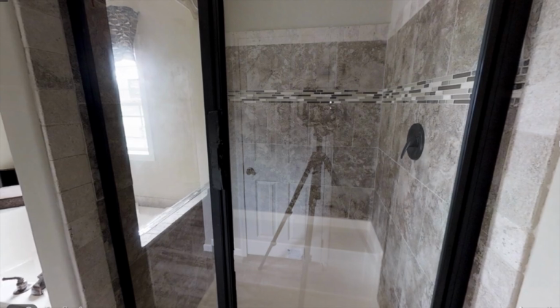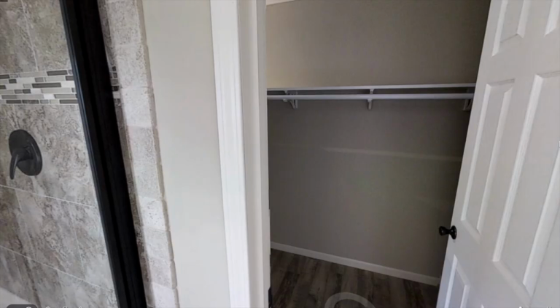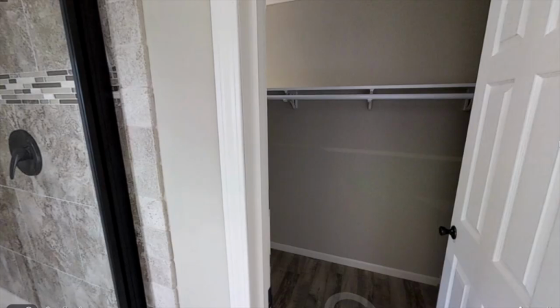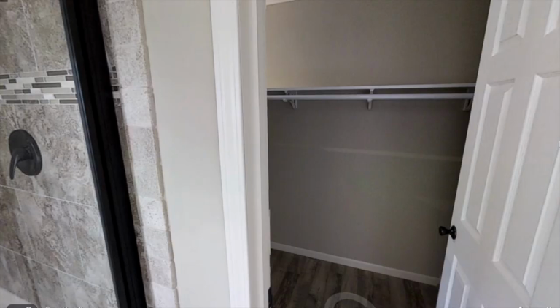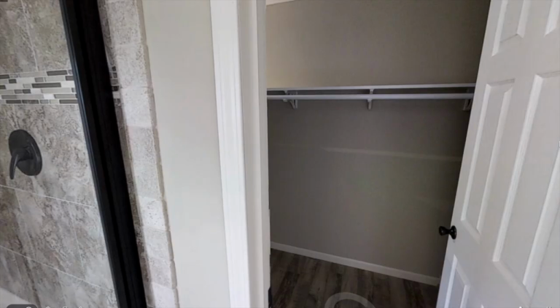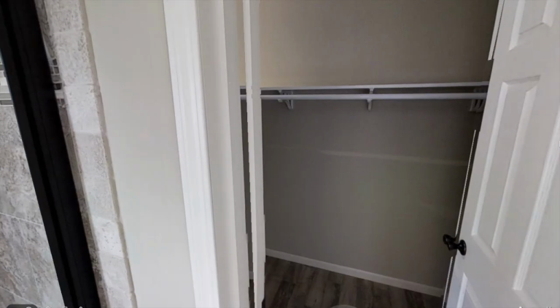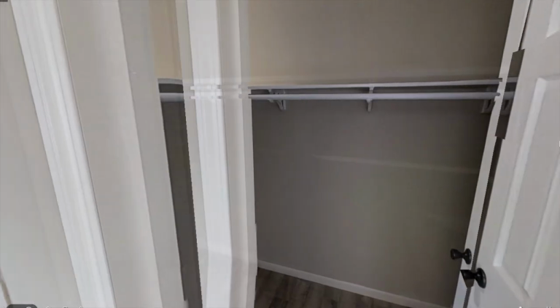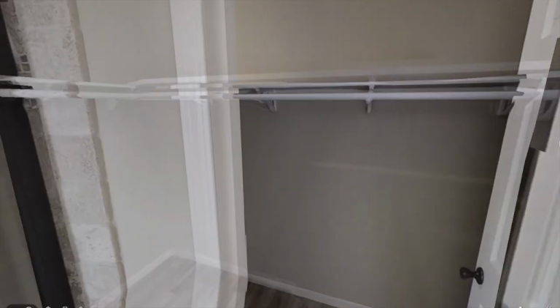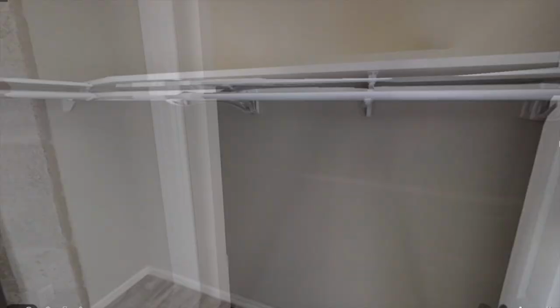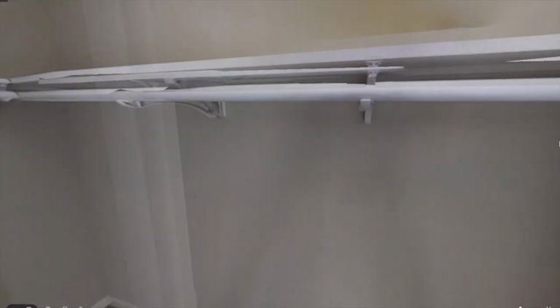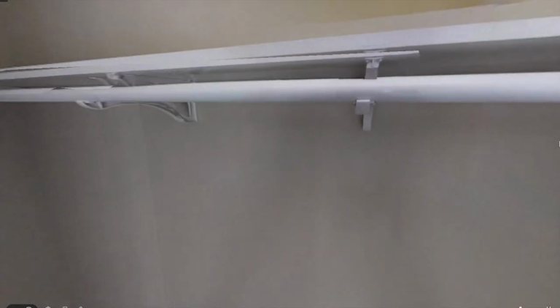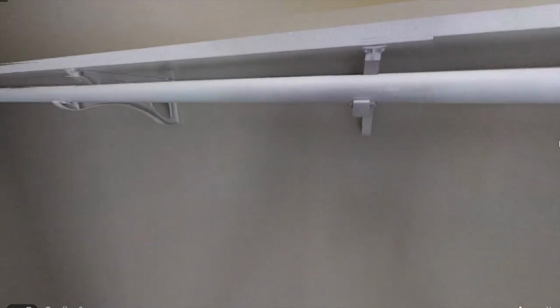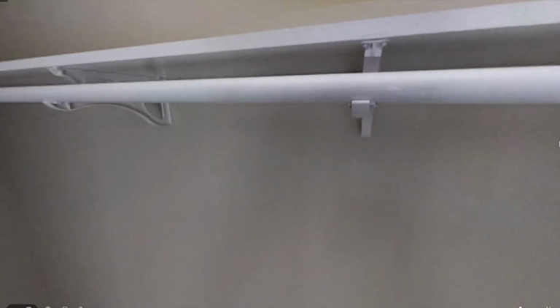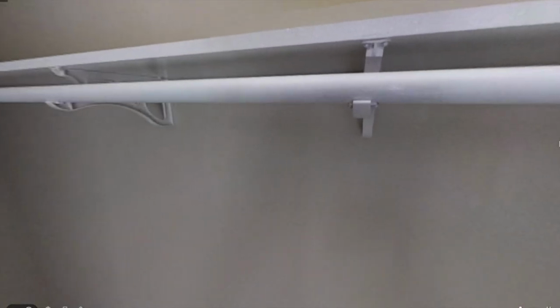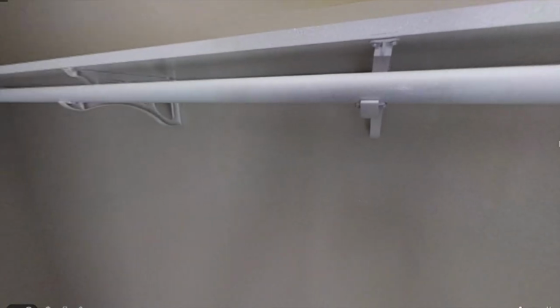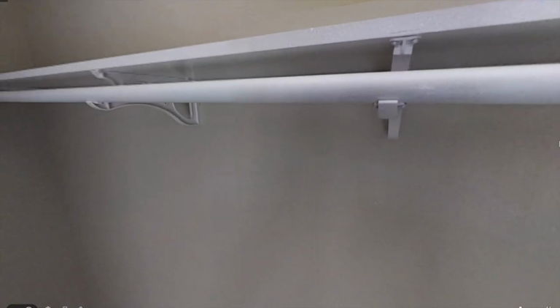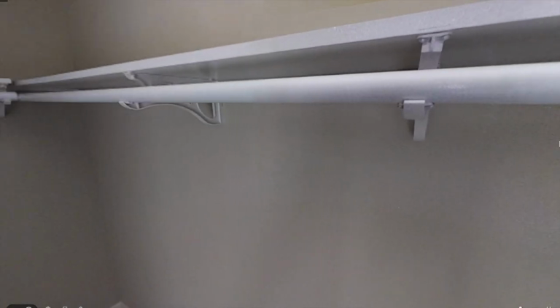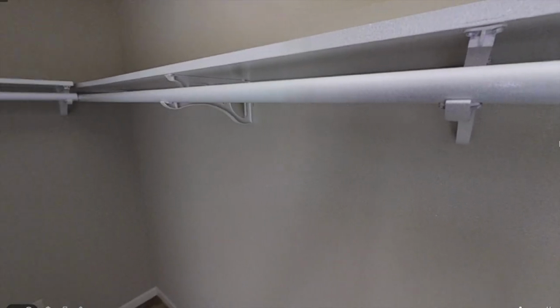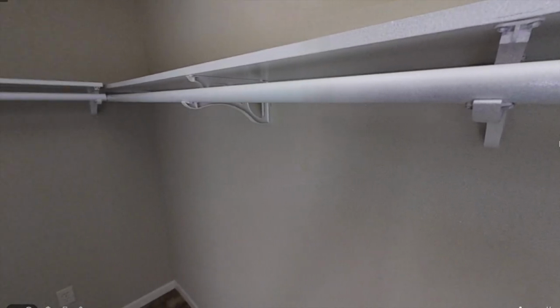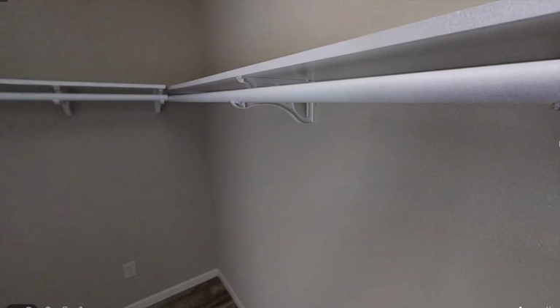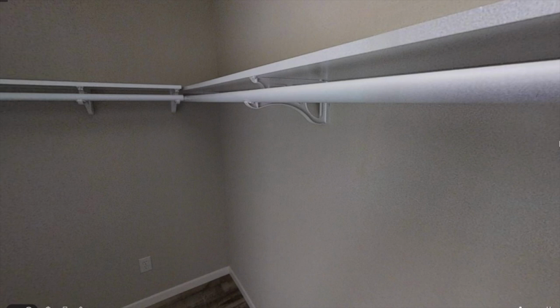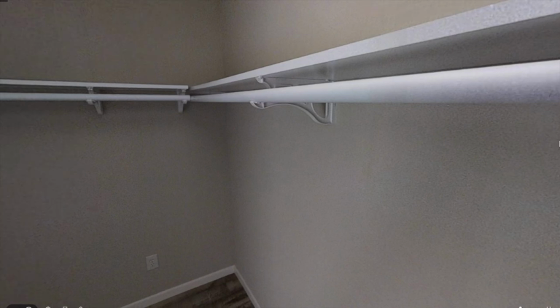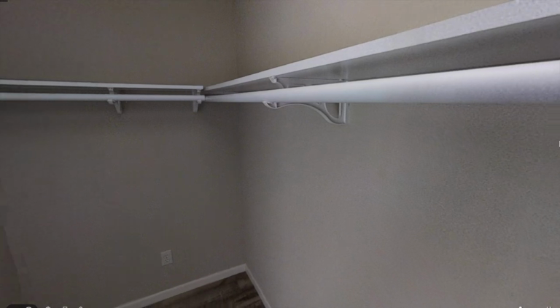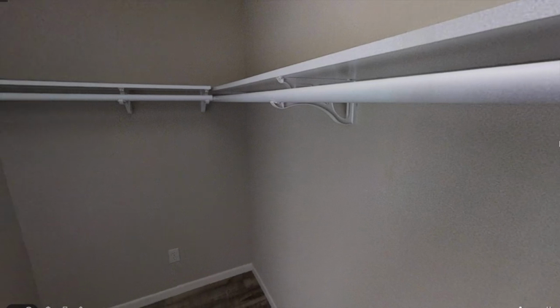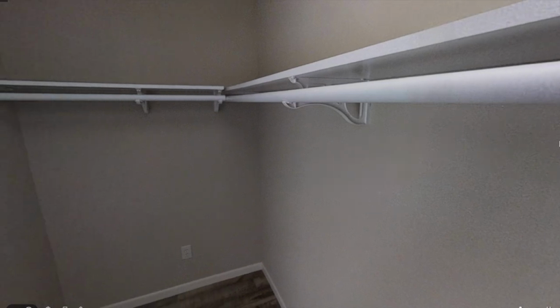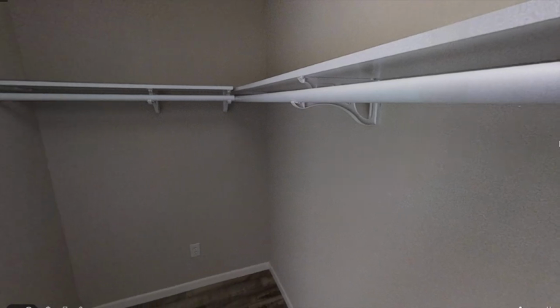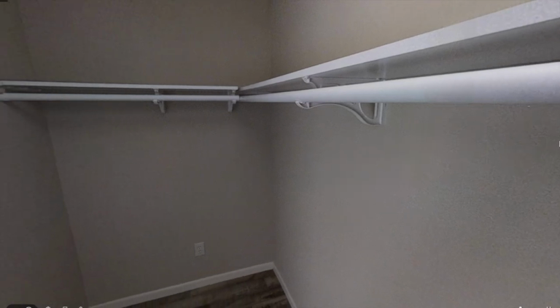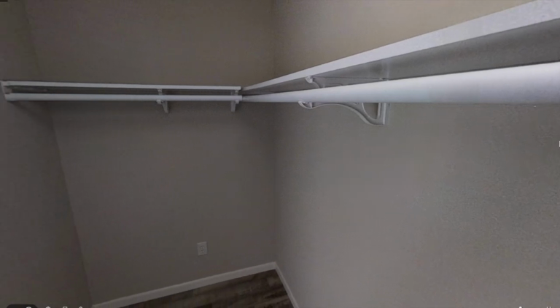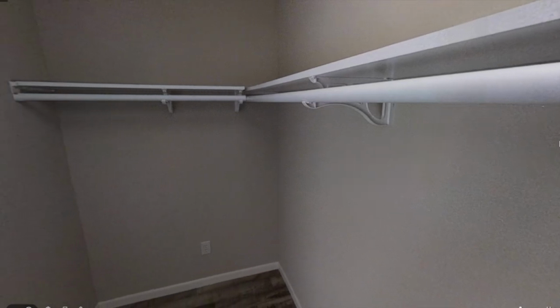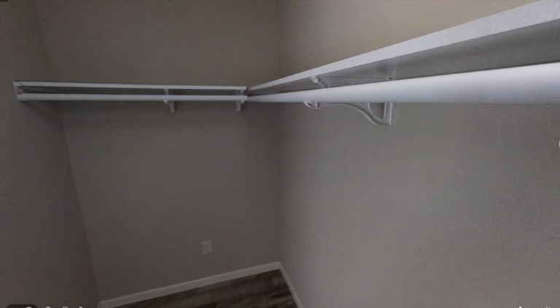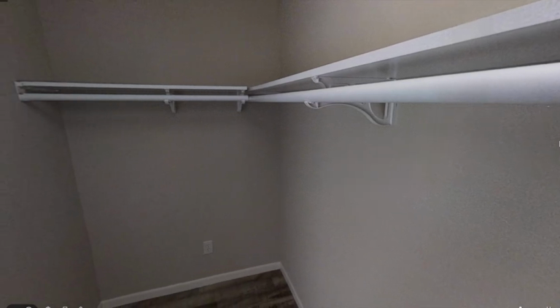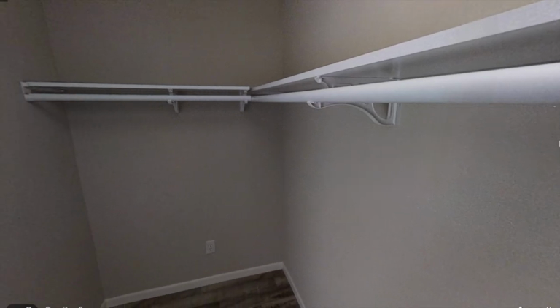Right in the master bathroom is where you'll enter the master closet, and this is a really long closet.